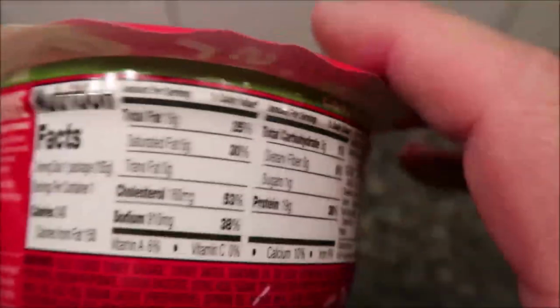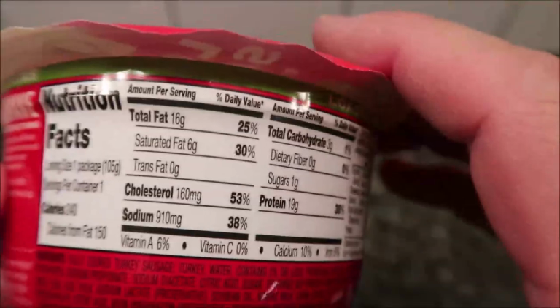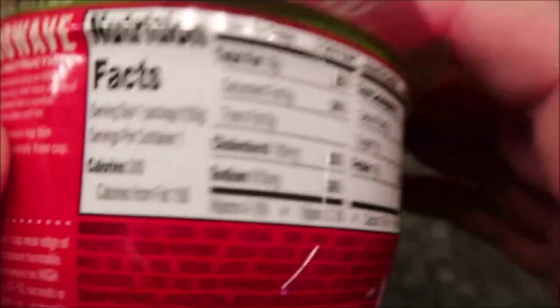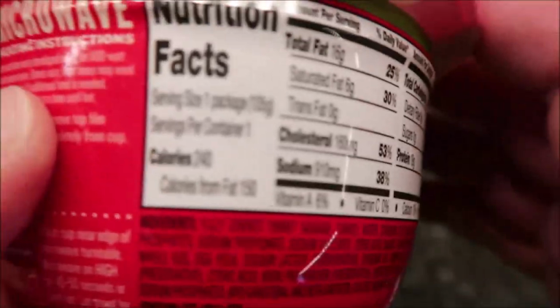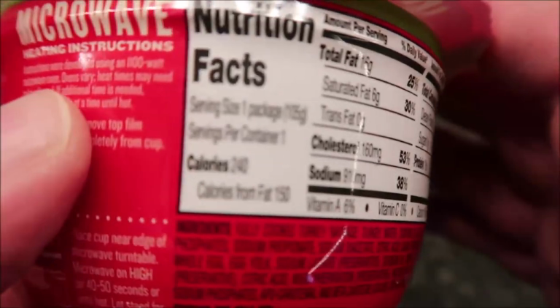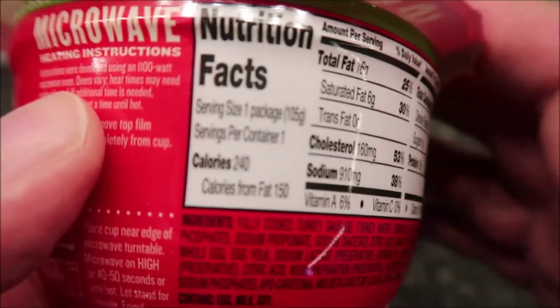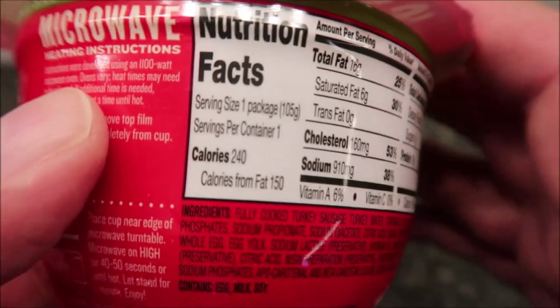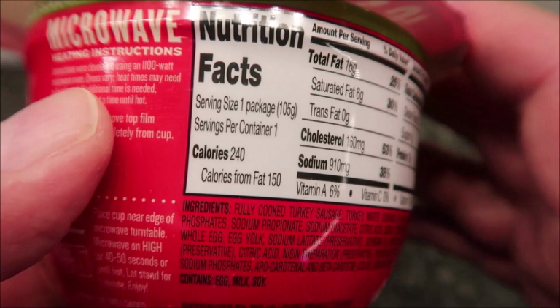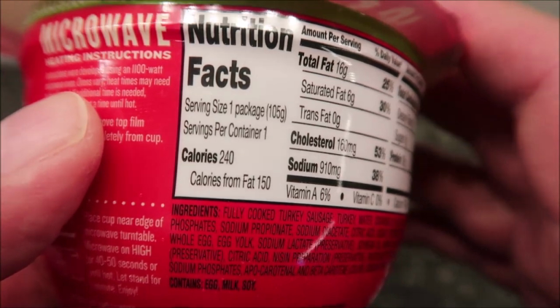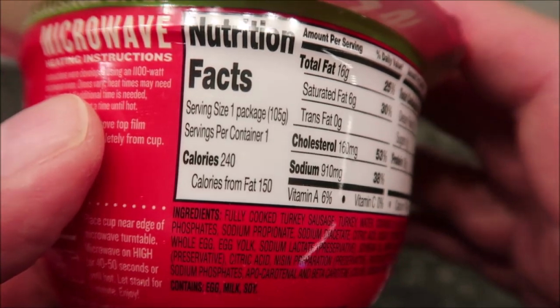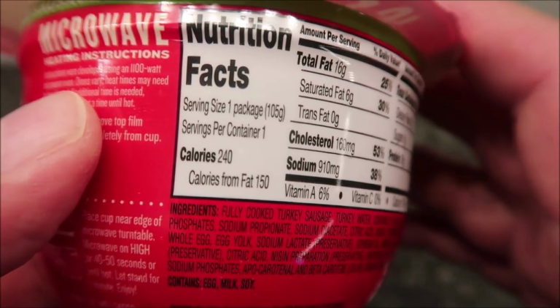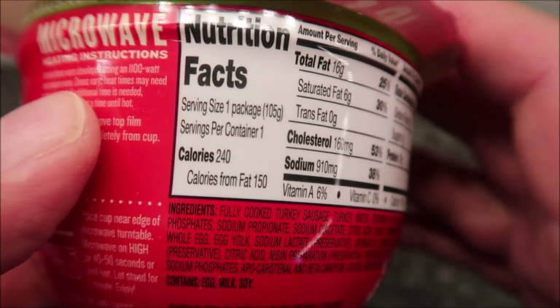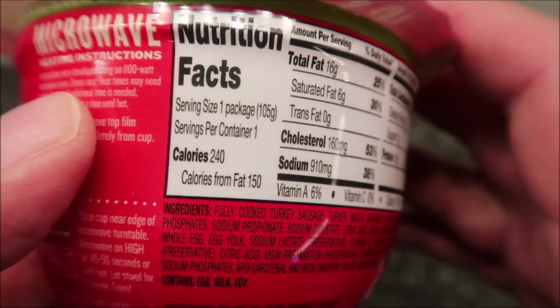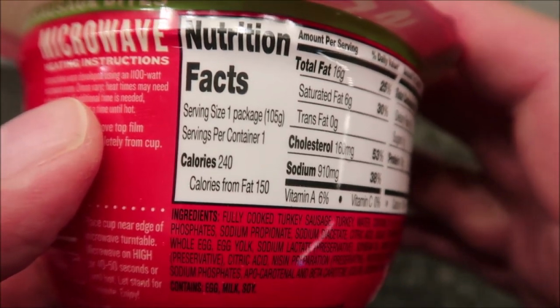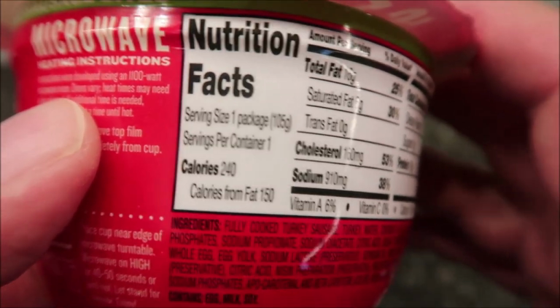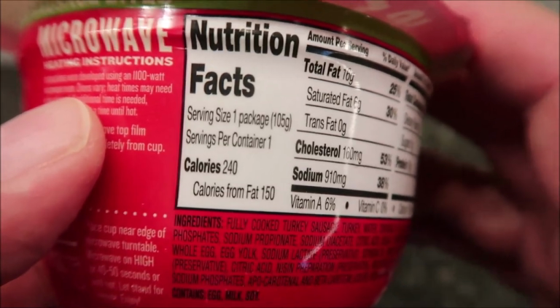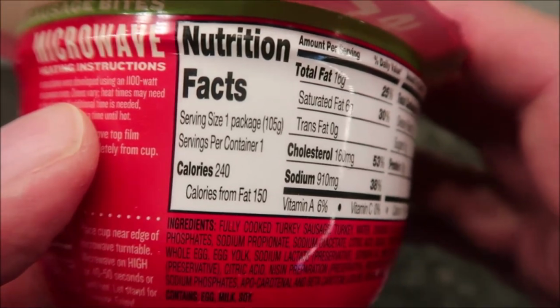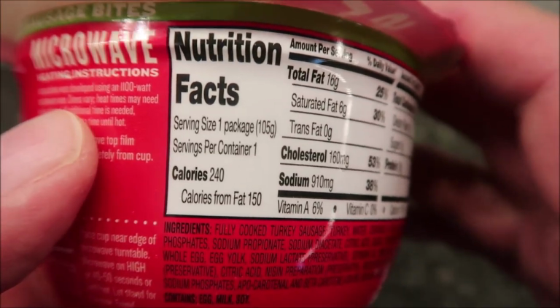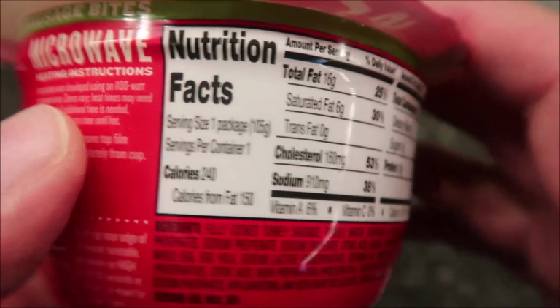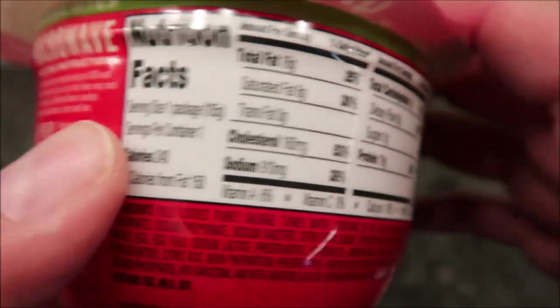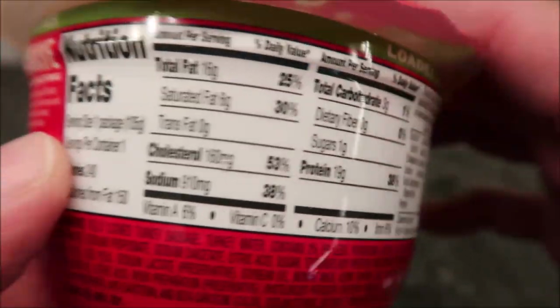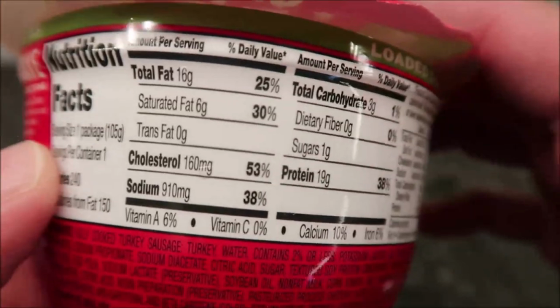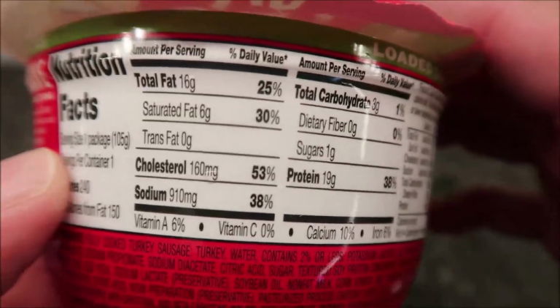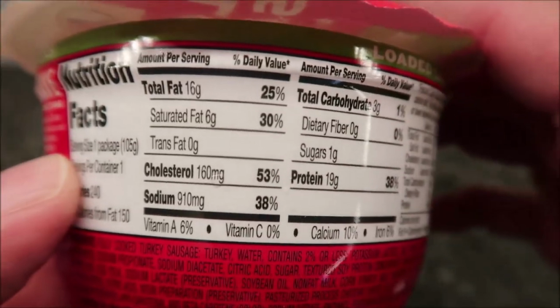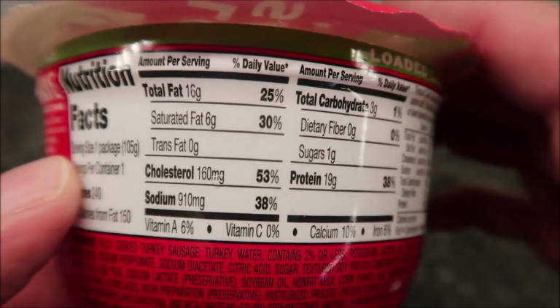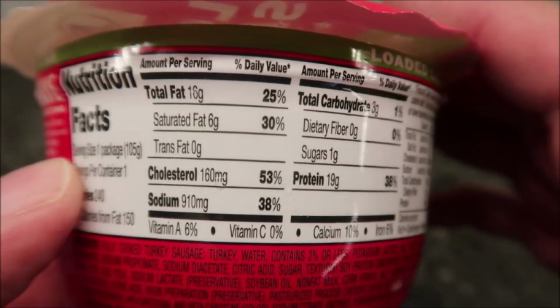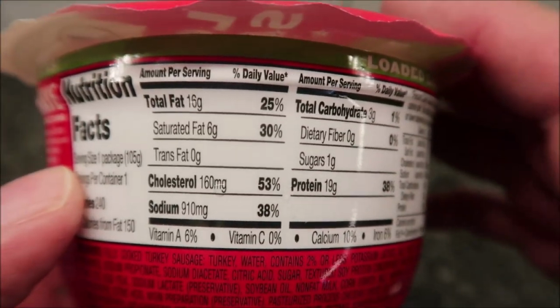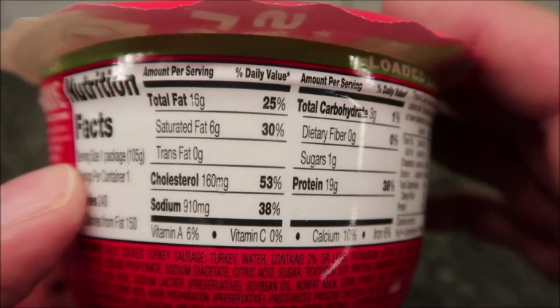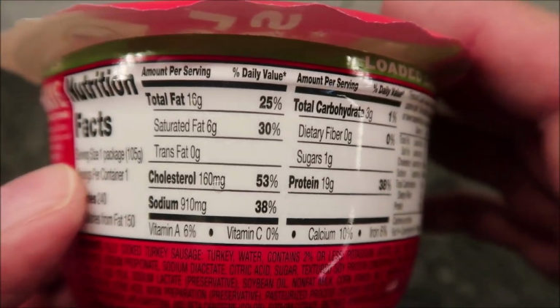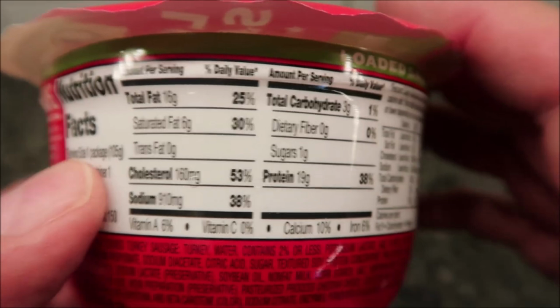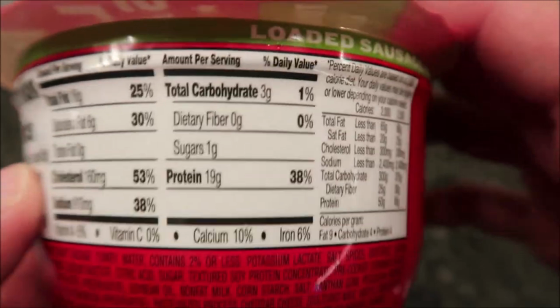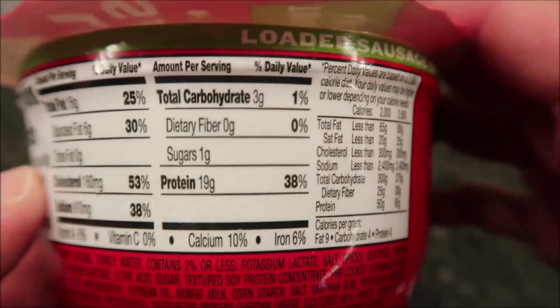Calorie wise, it is 240 calories for the package, the bowl. There's your other nutrition information.